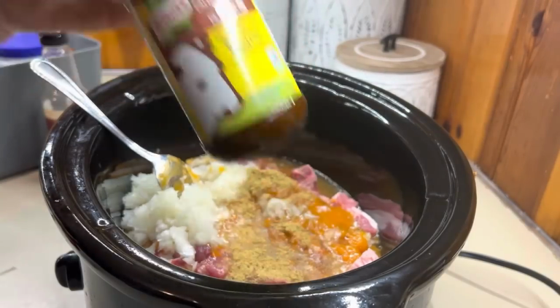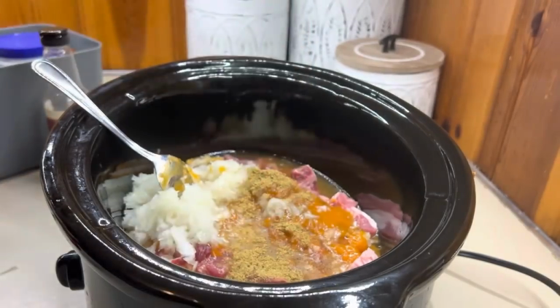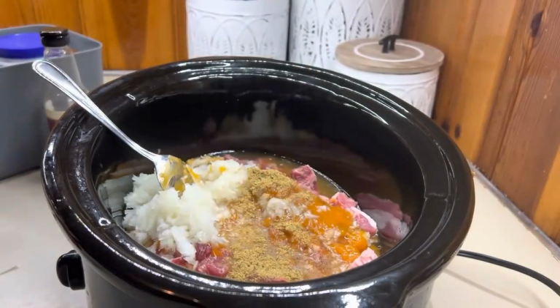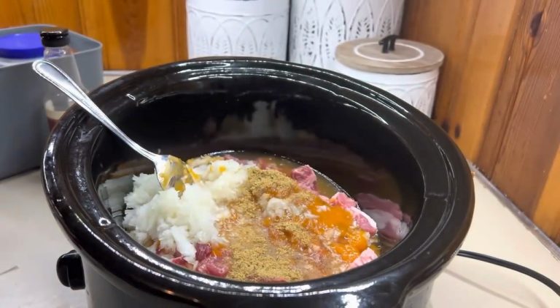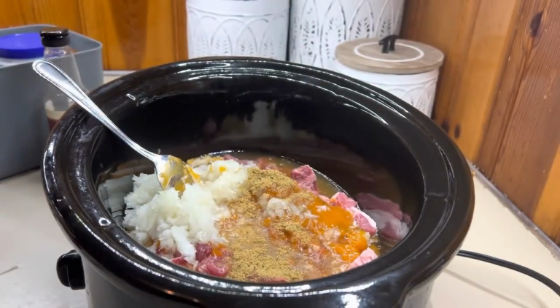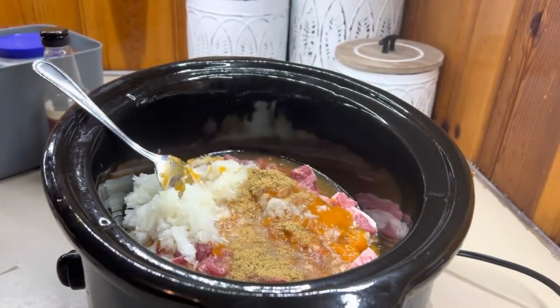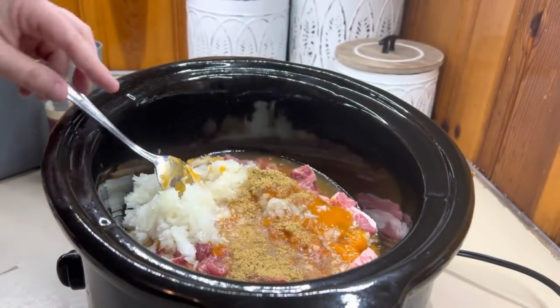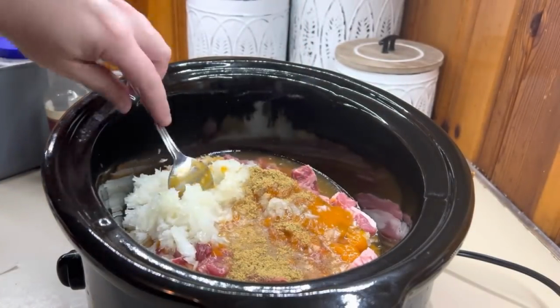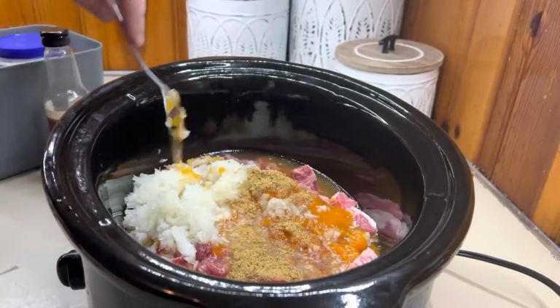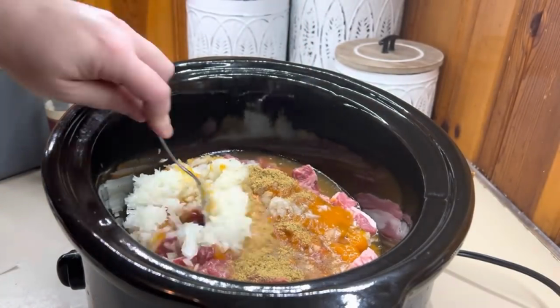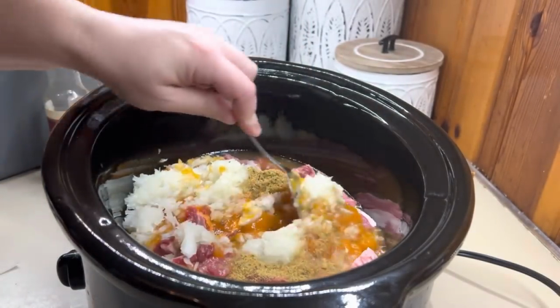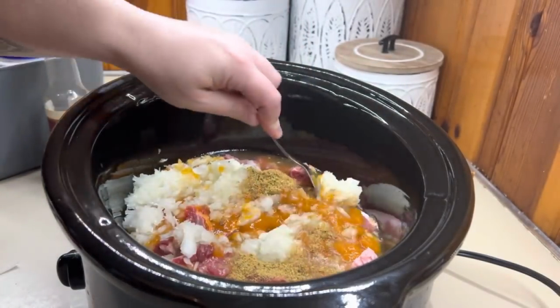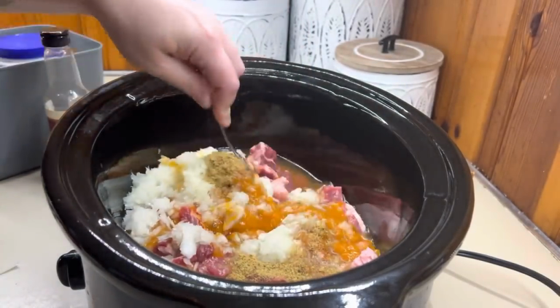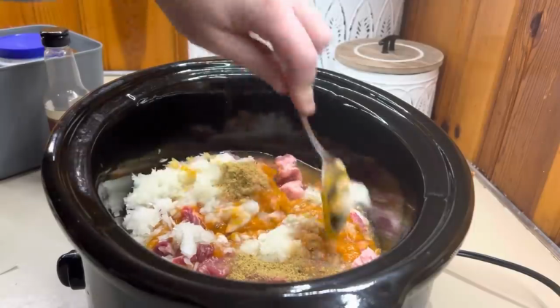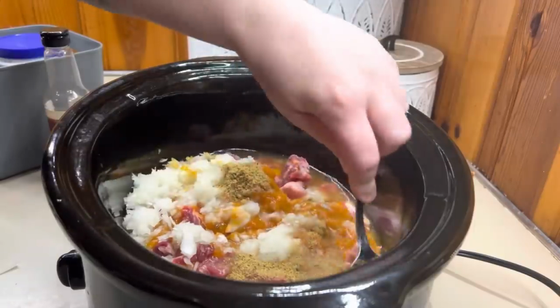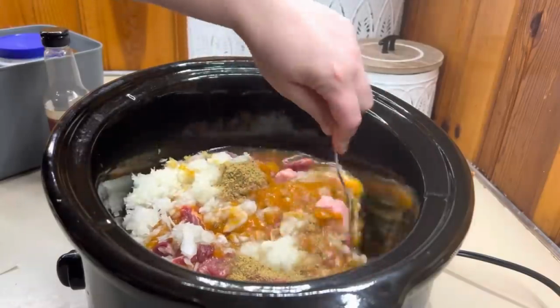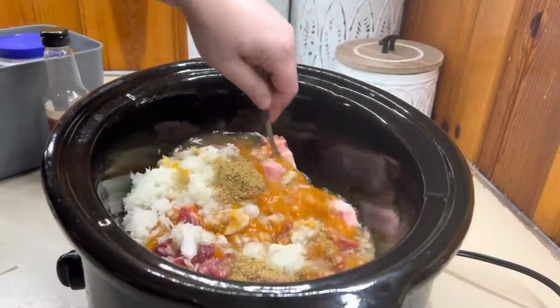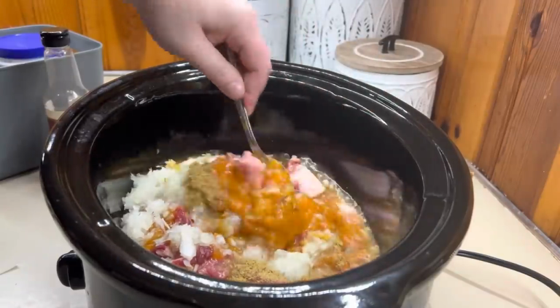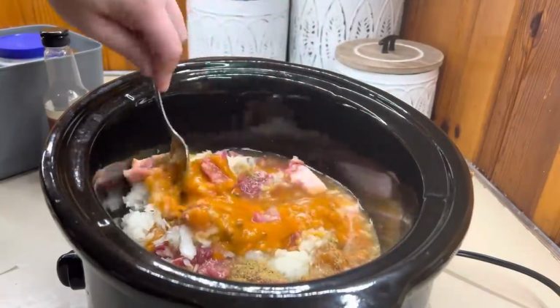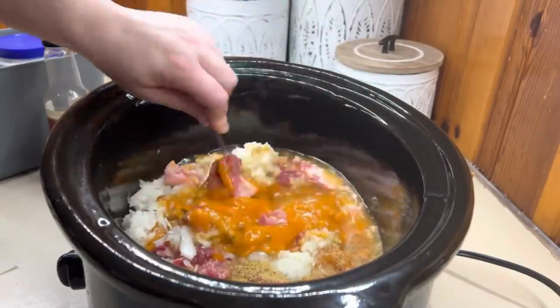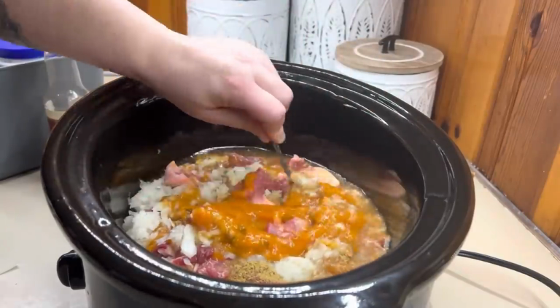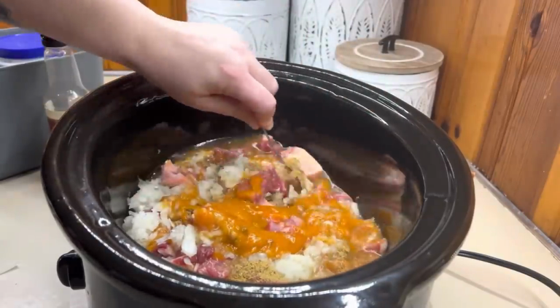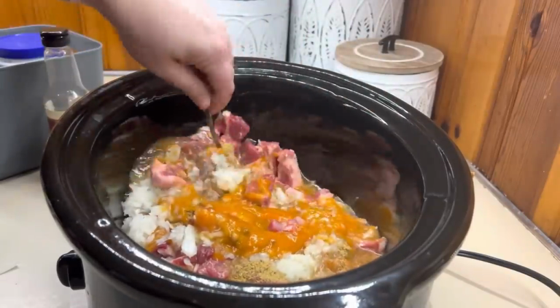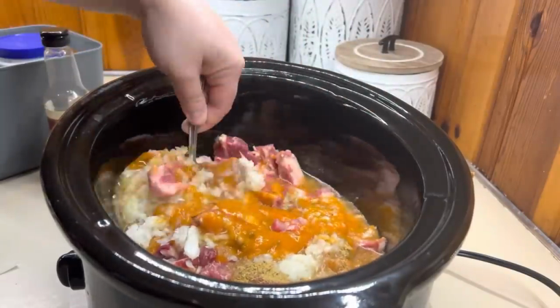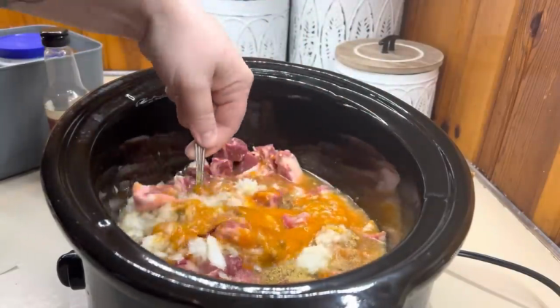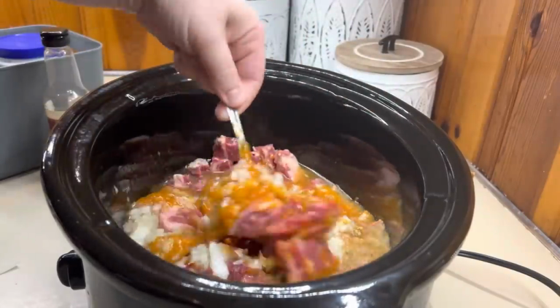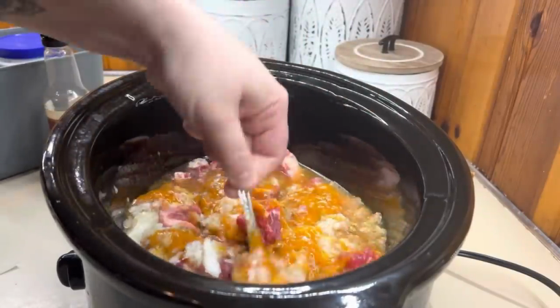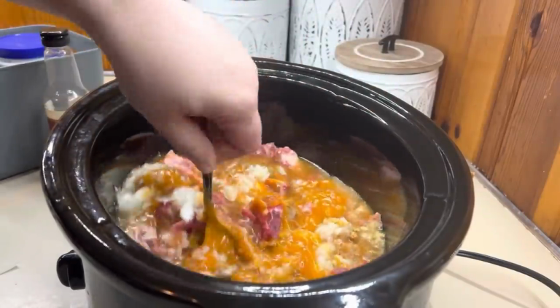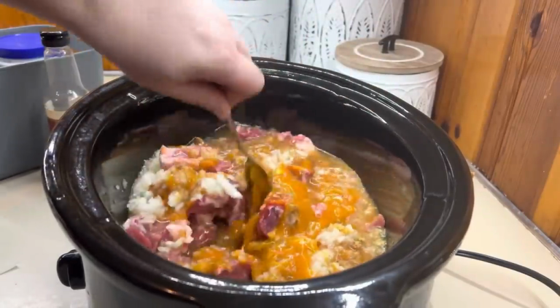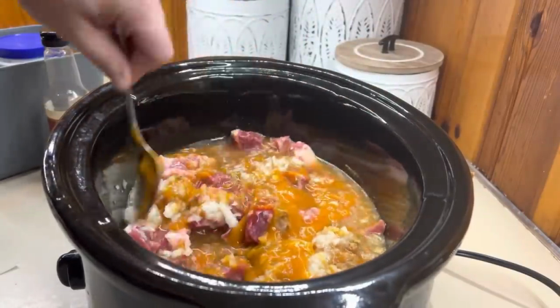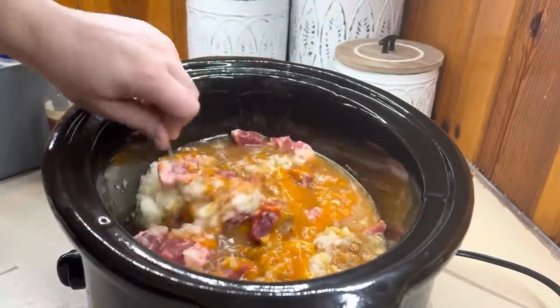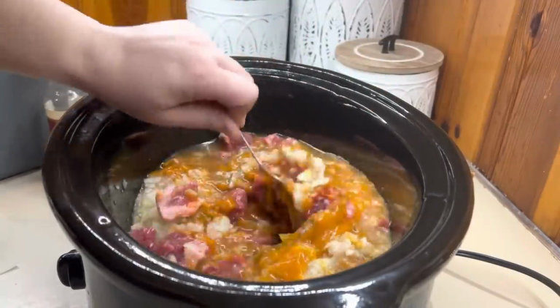Even with the roast being cut up it's still a roast, and if you want it to be fall-apart tender you need to cook it low and slow.